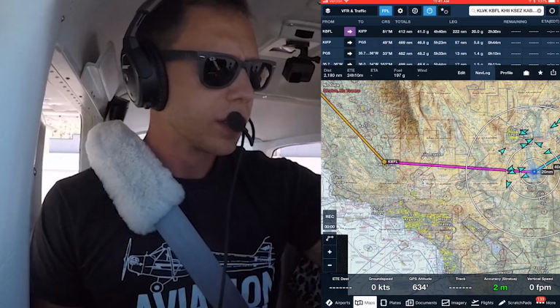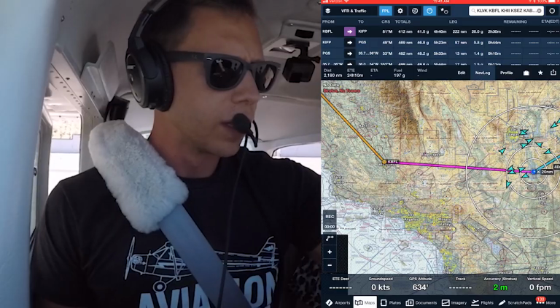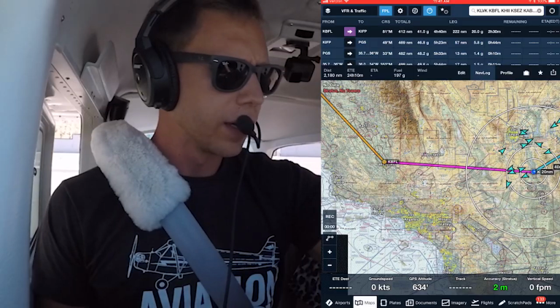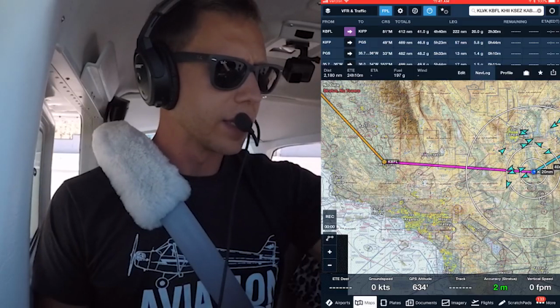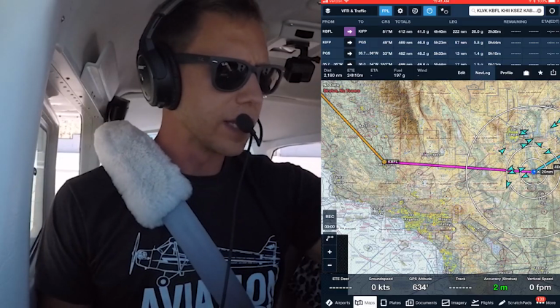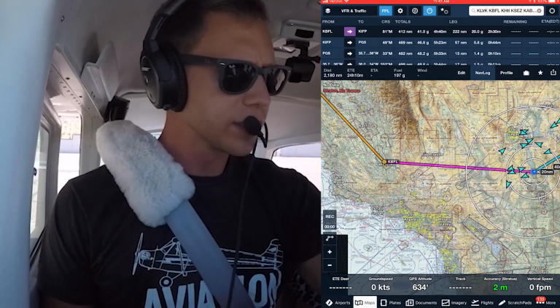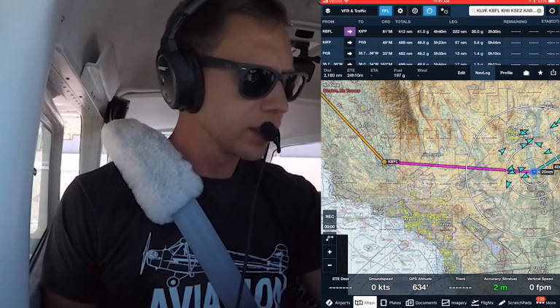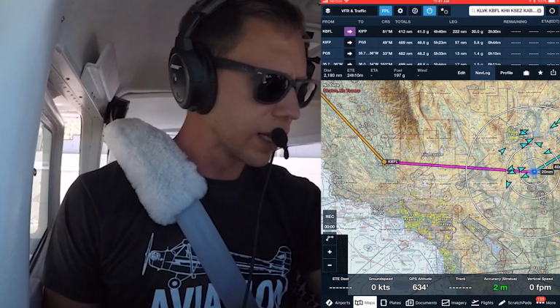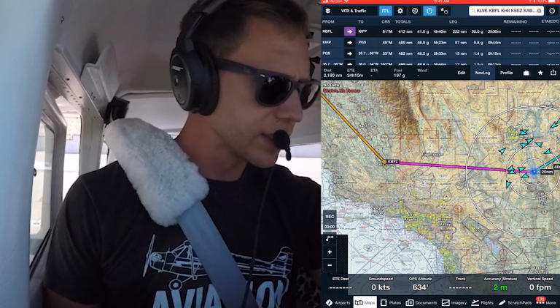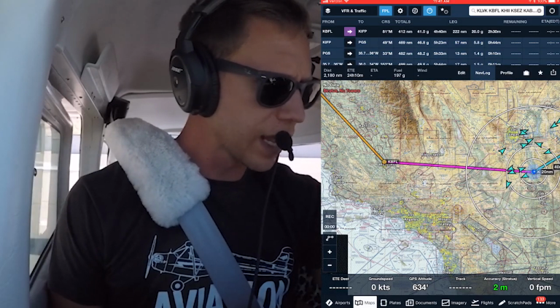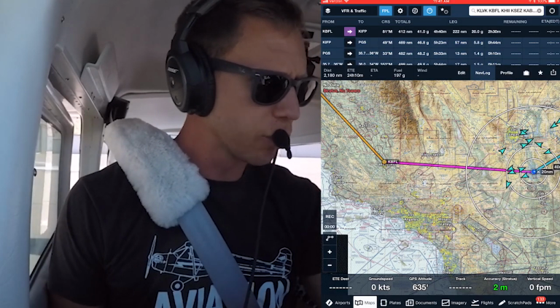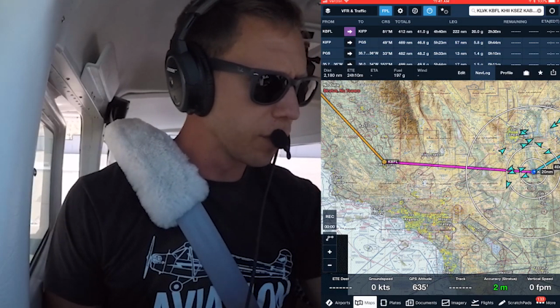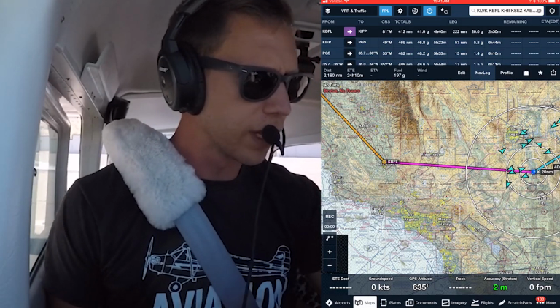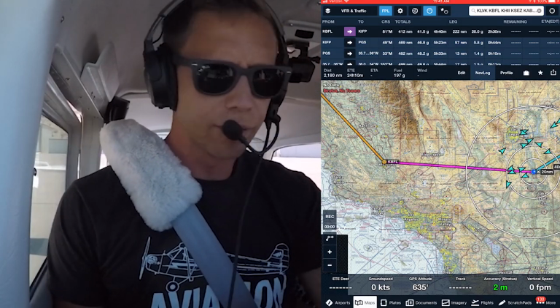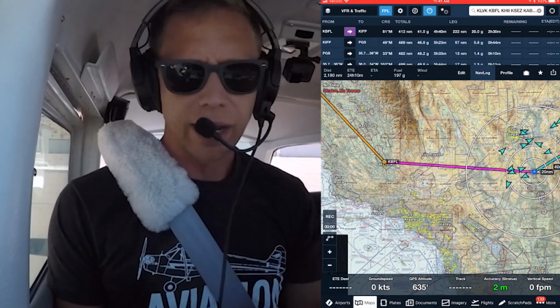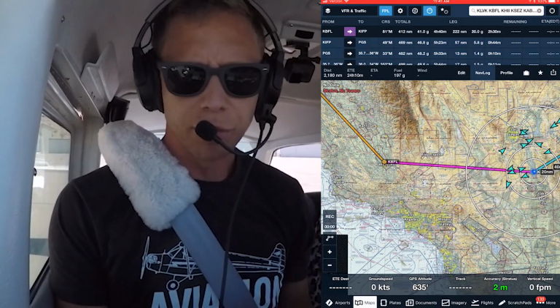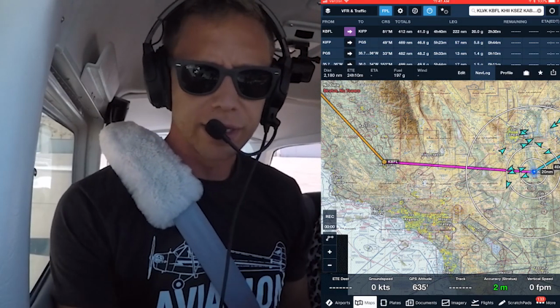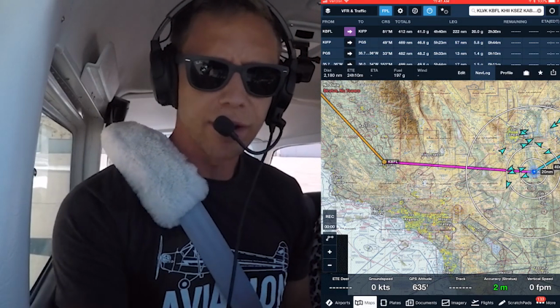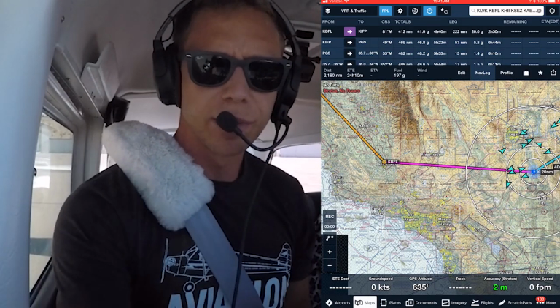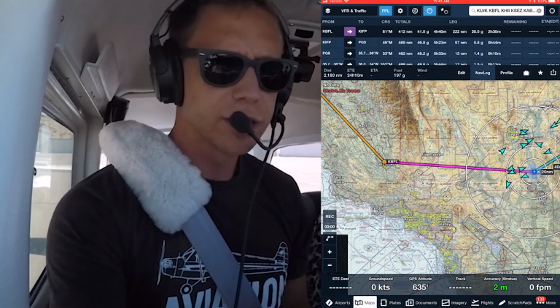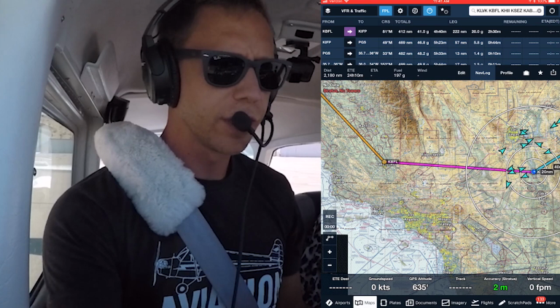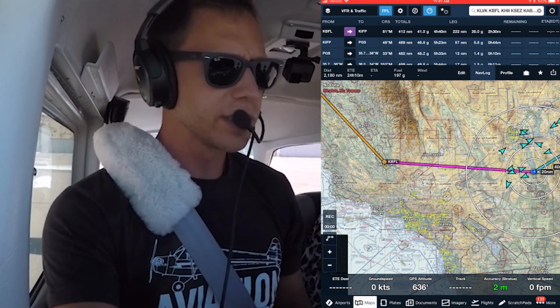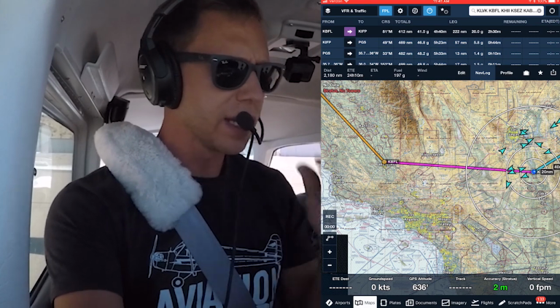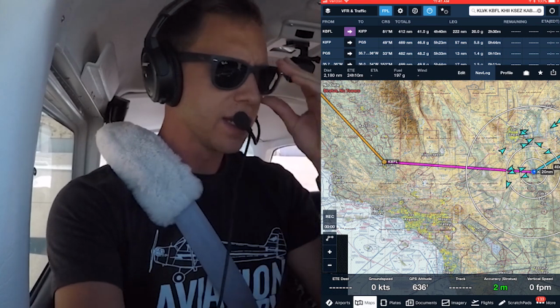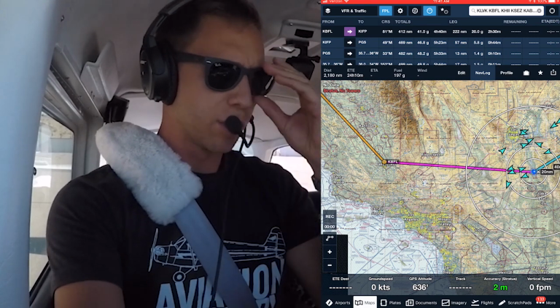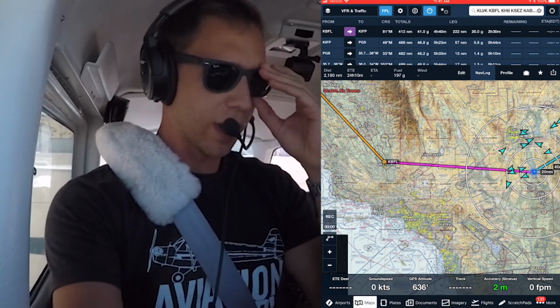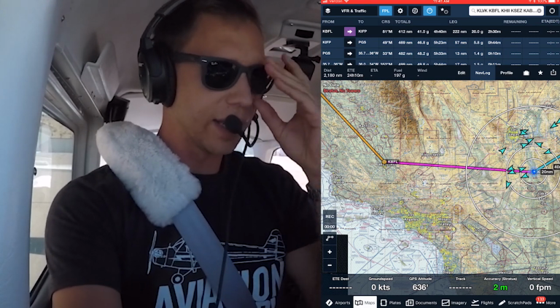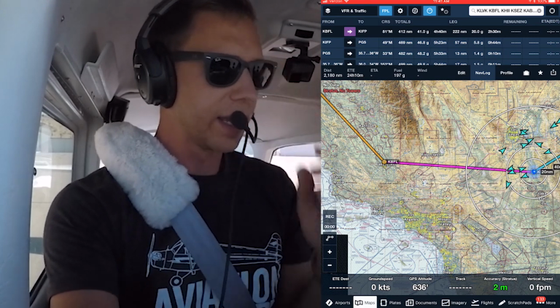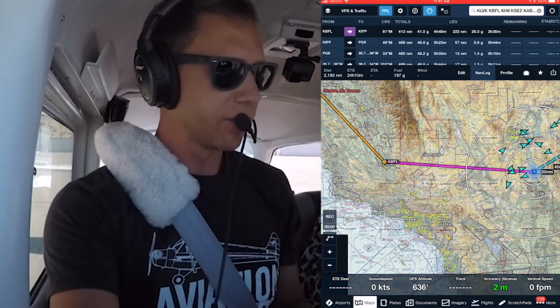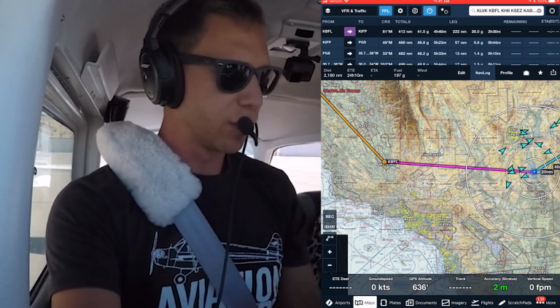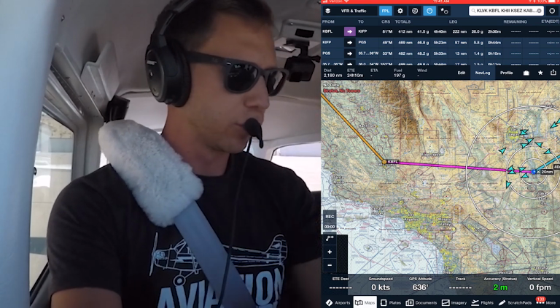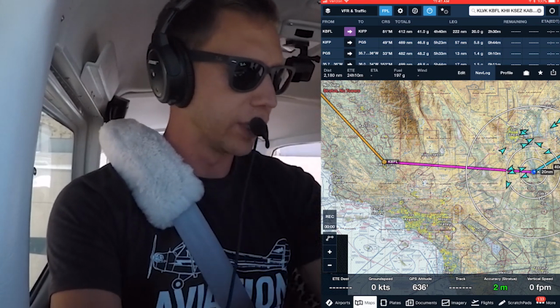Alright, I got Delta, got set. We're on Bullhead Ground, I got Bullhead Tower as my next frequency. I'm going to go ahead and give them a ring.